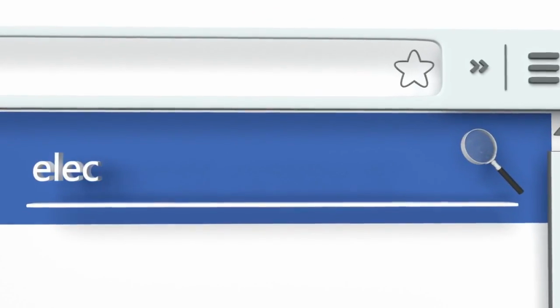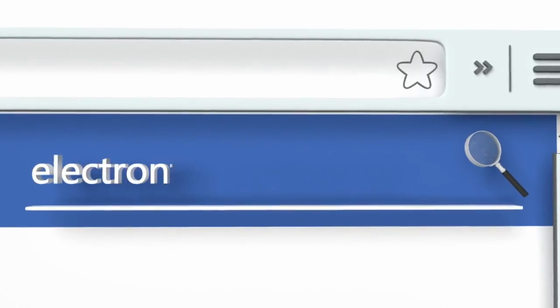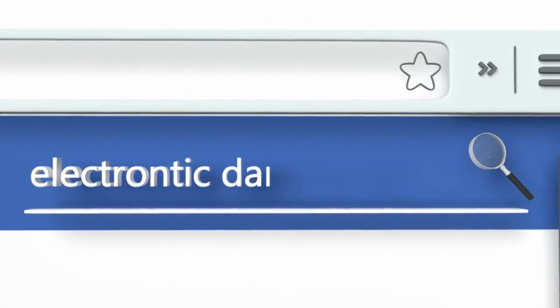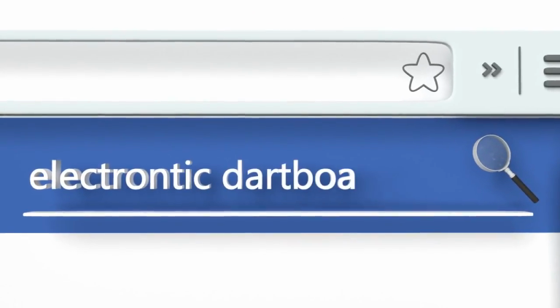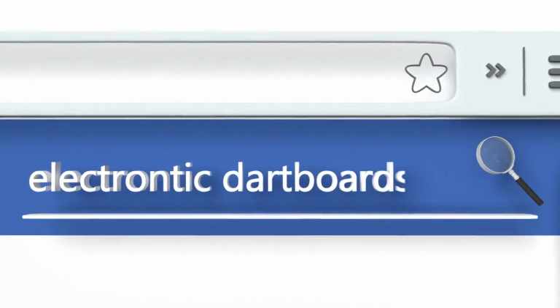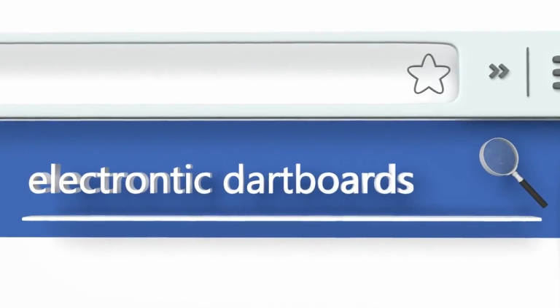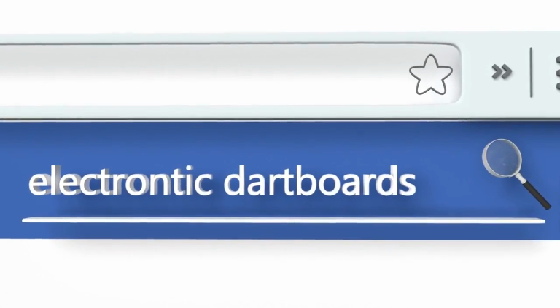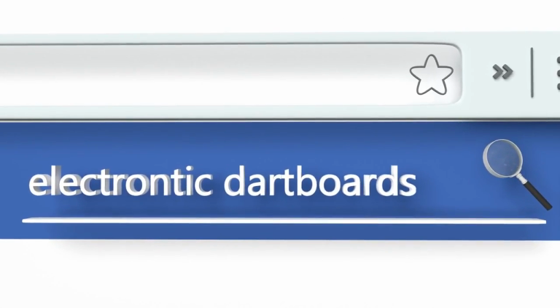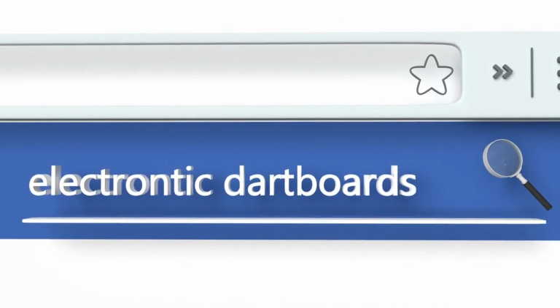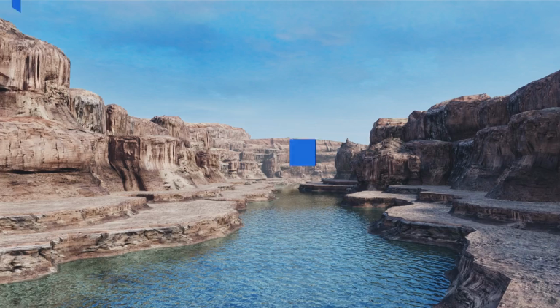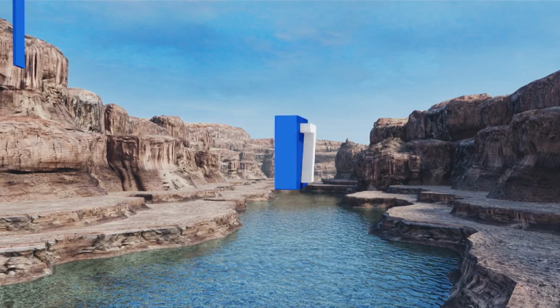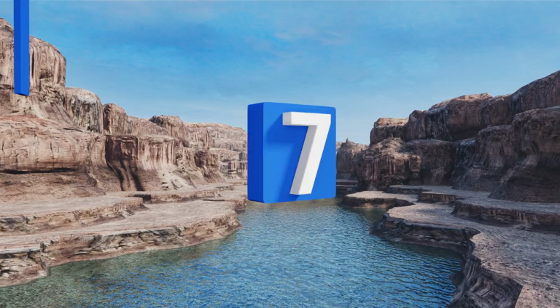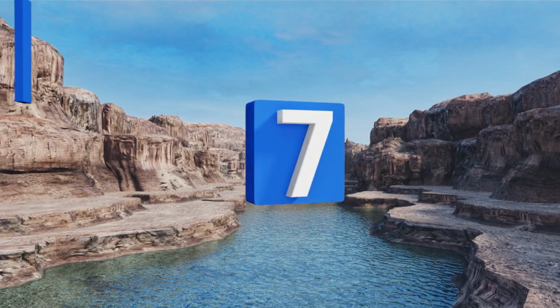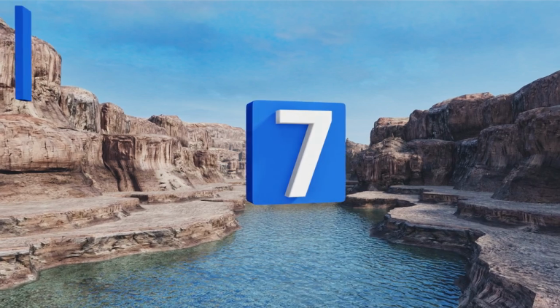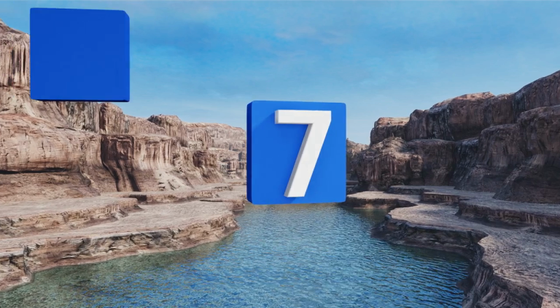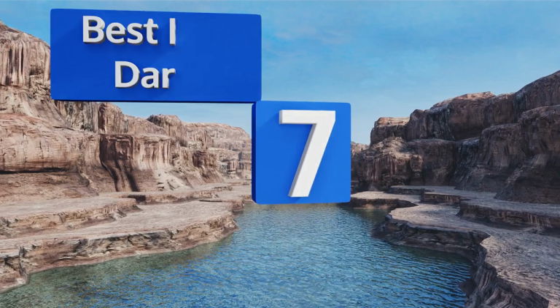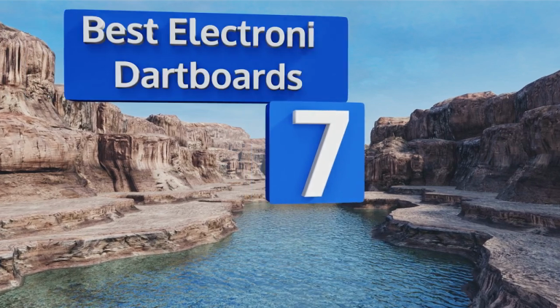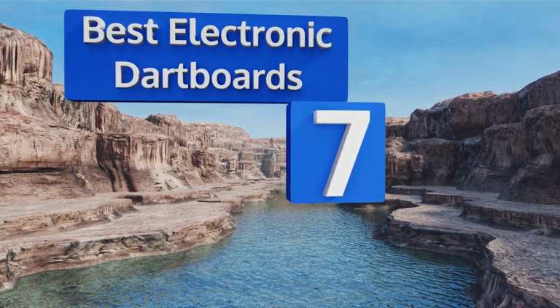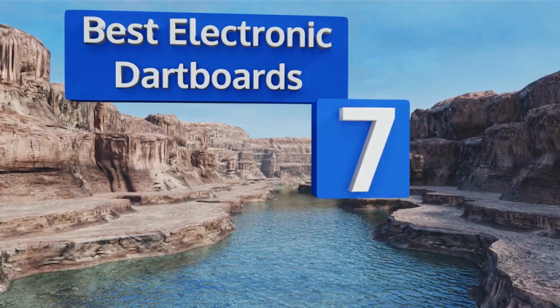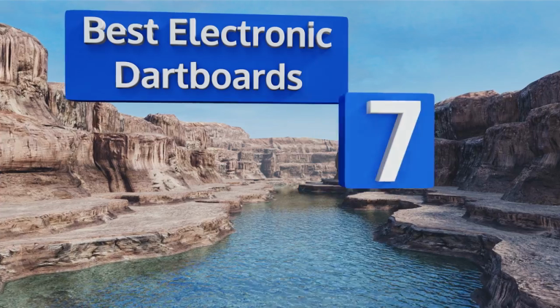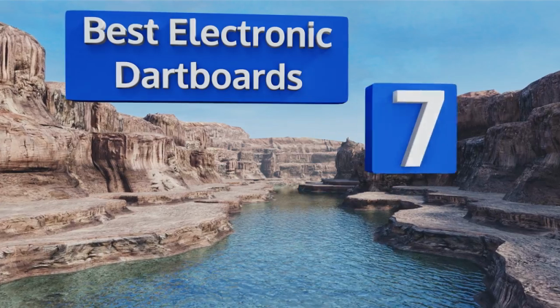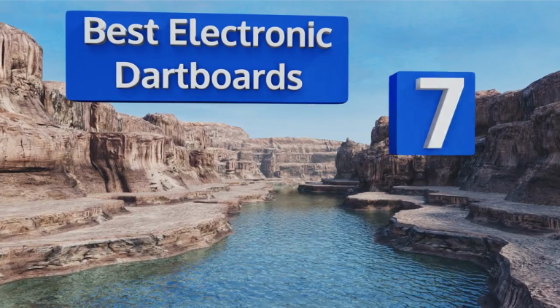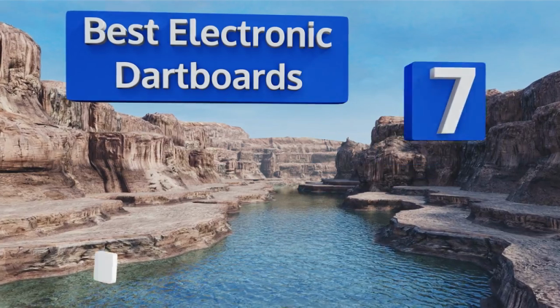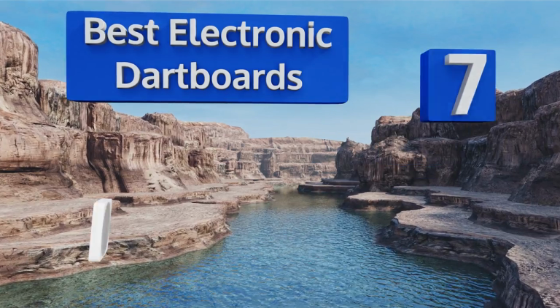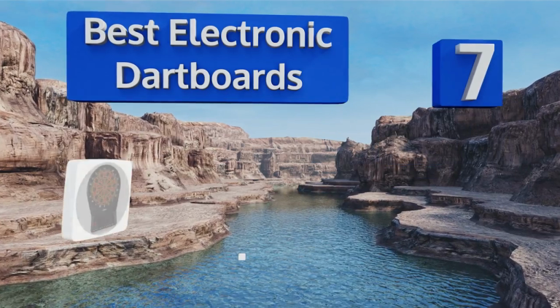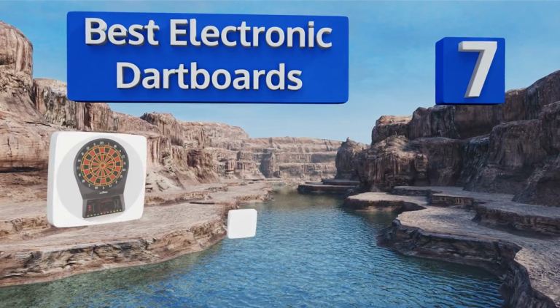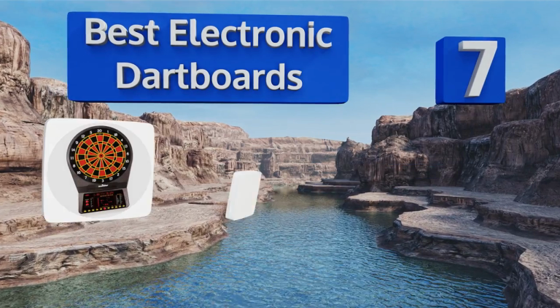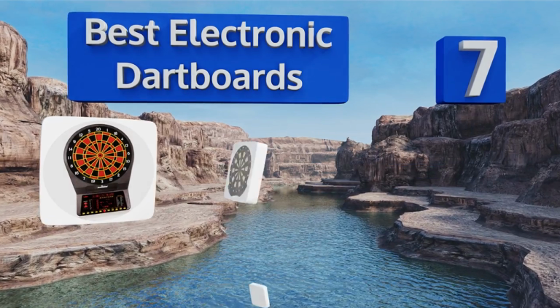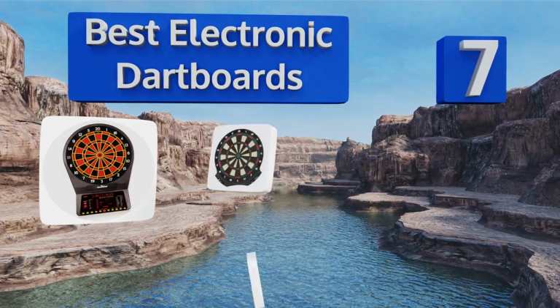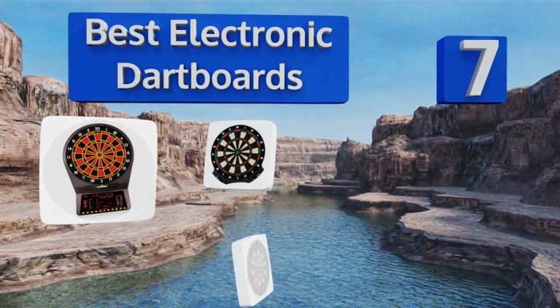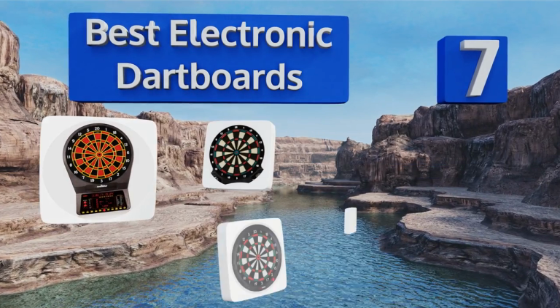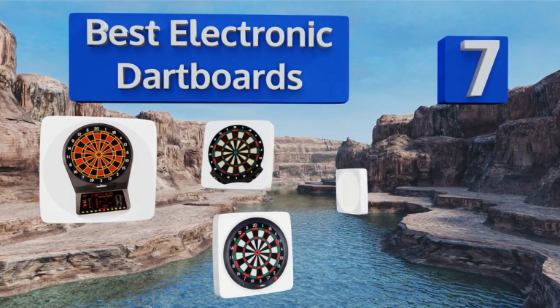Easyvid presents the seven best electronic dartboards. Let's get started with the list.